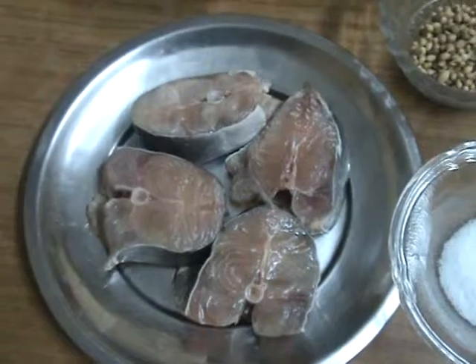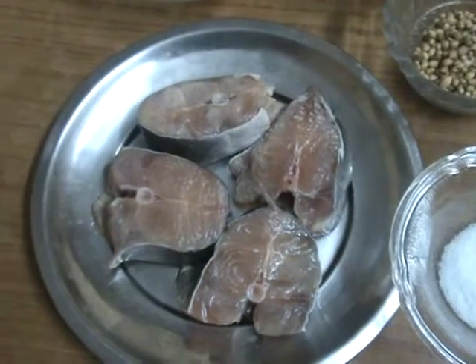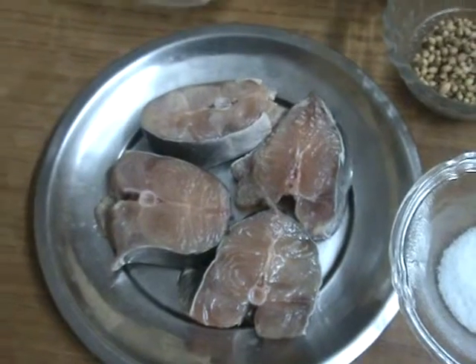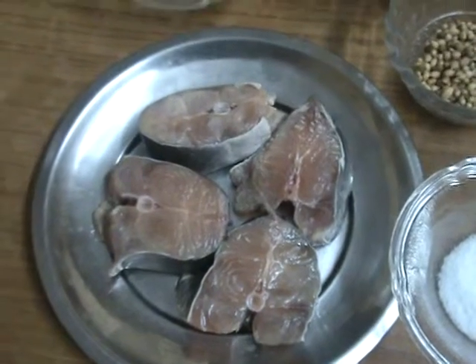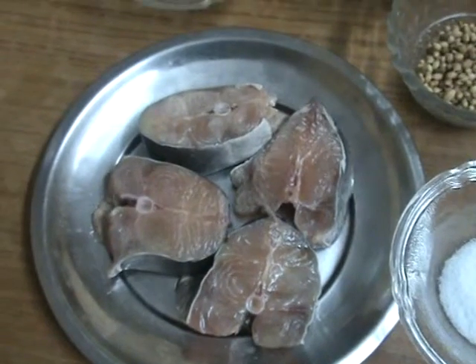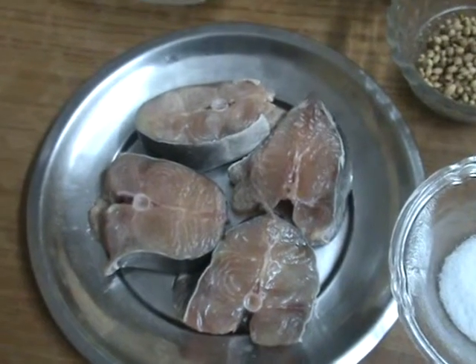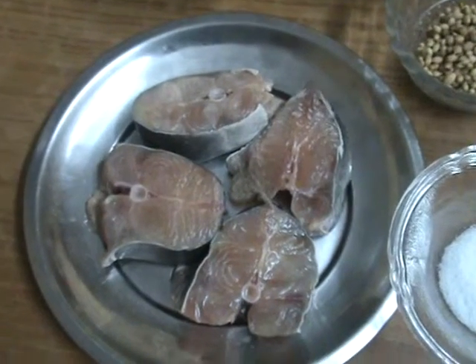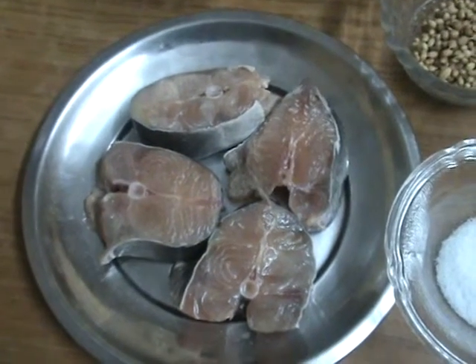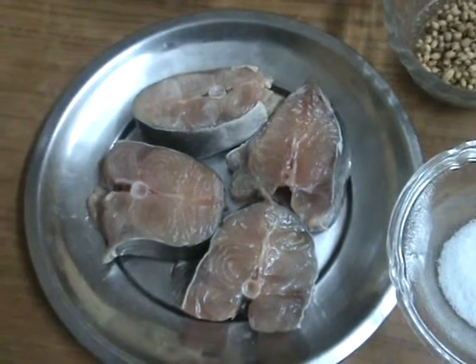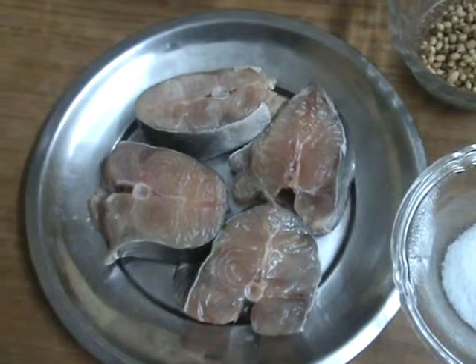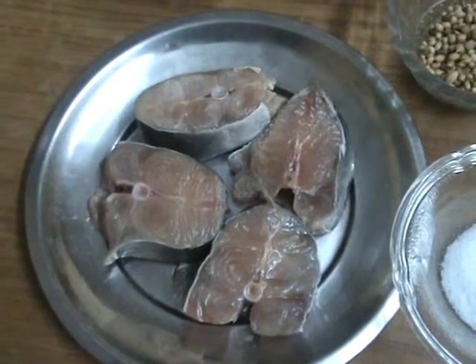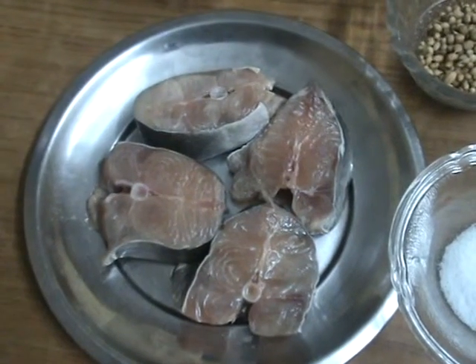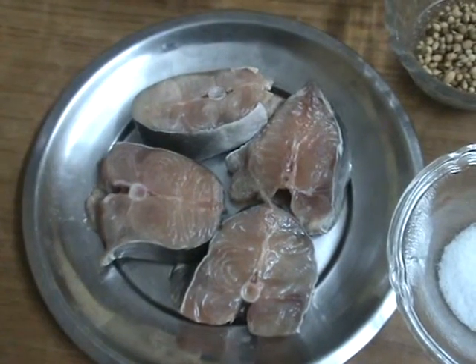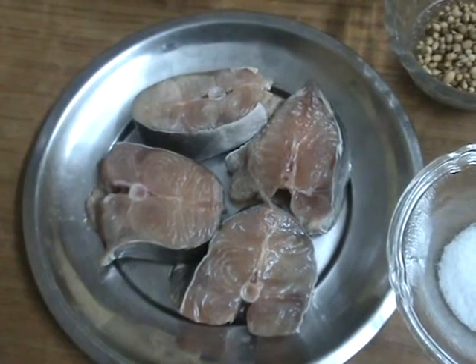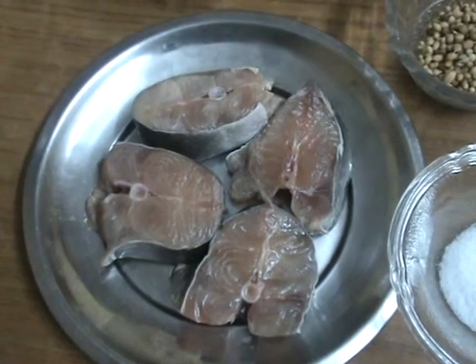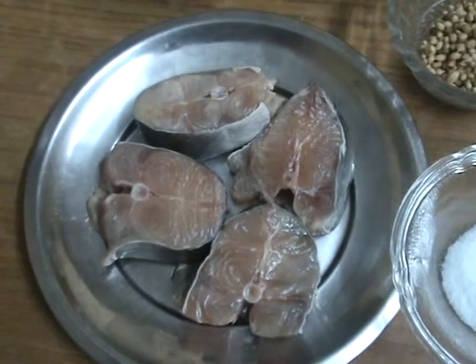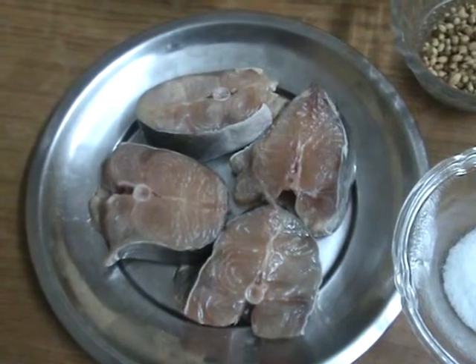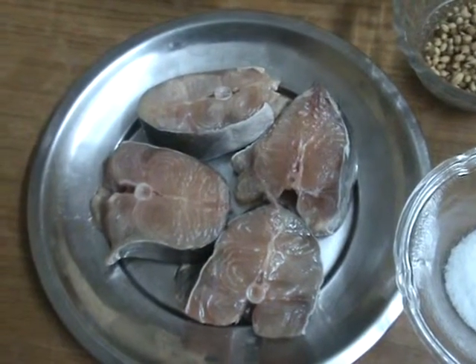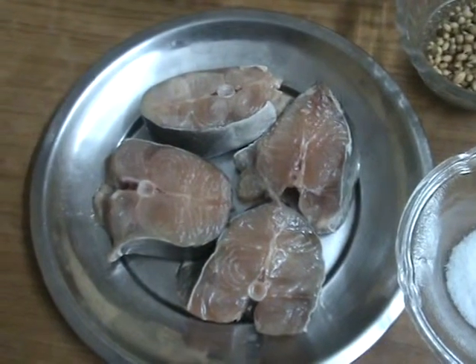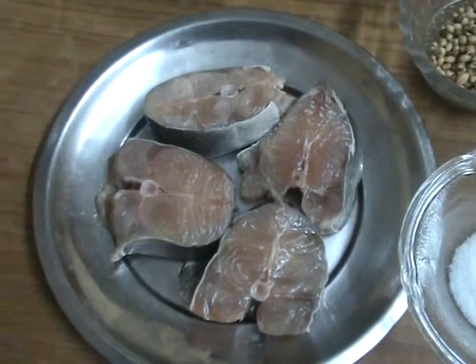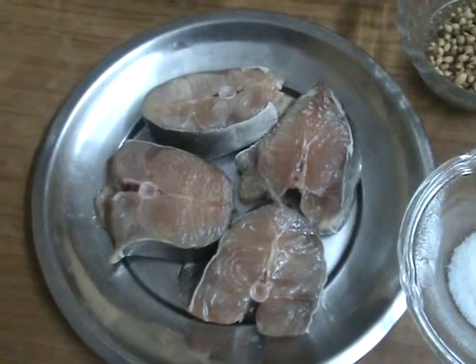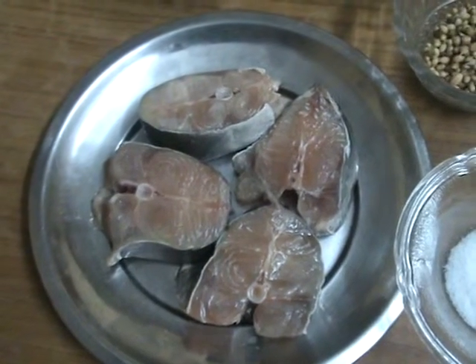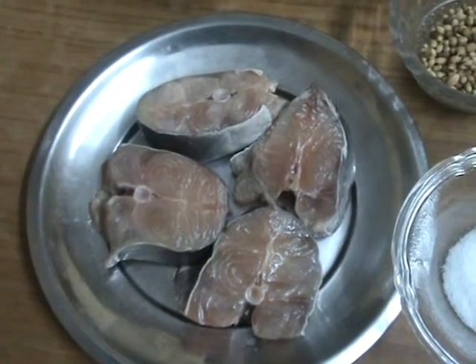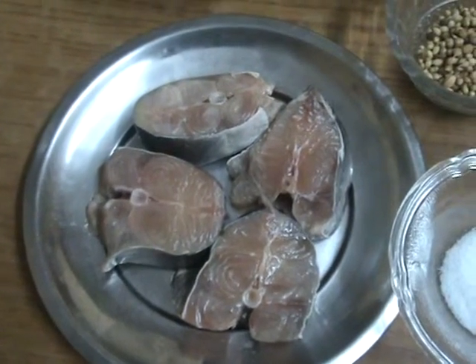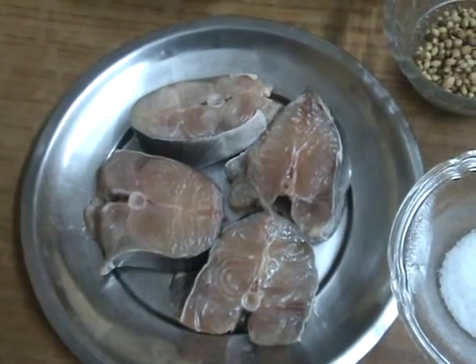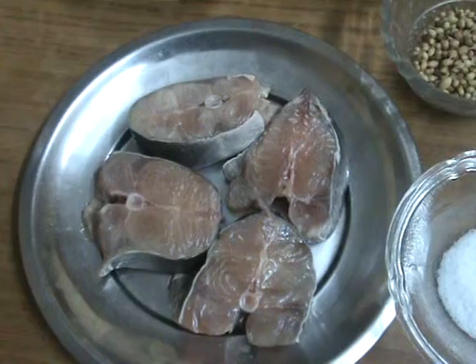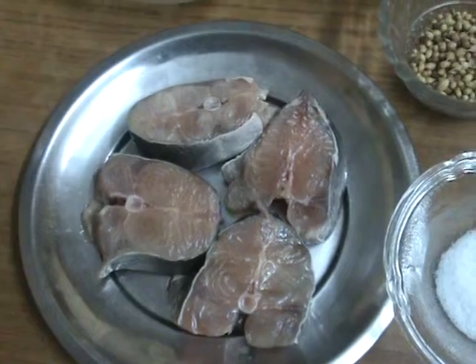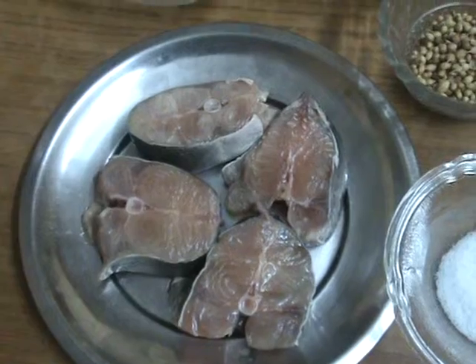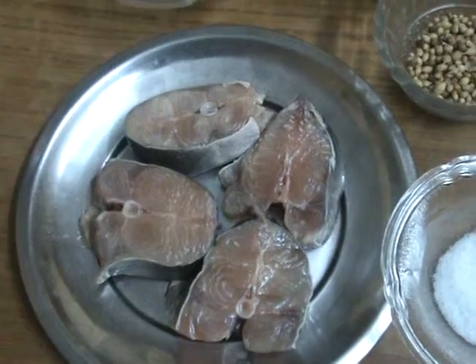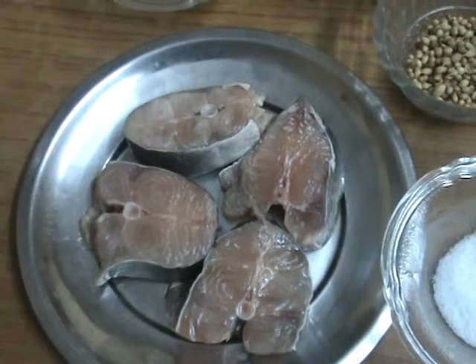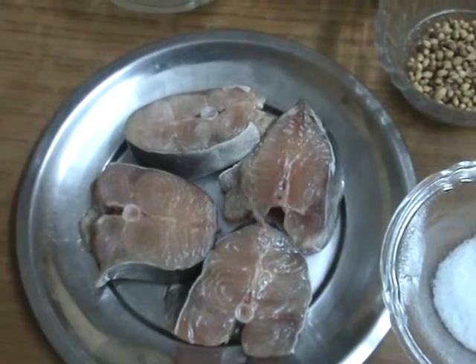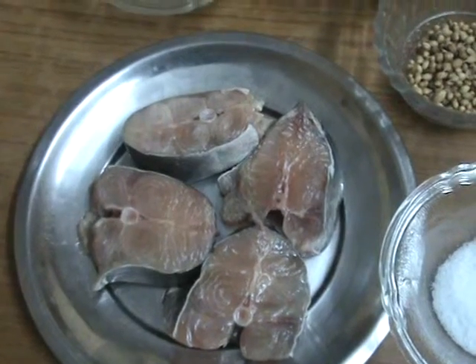Hi friends, now I am going to show you how to make fish masala curry that is with coconut.